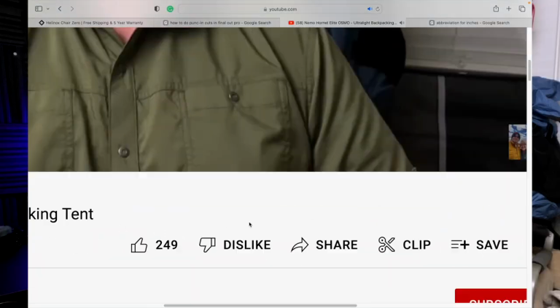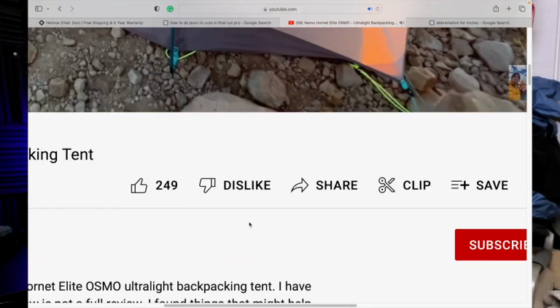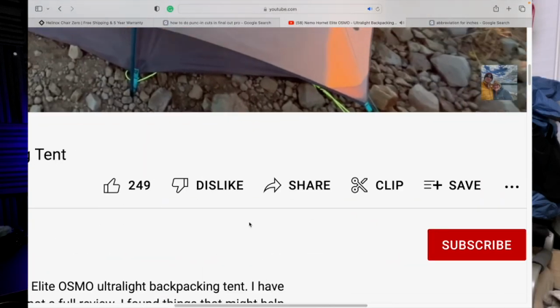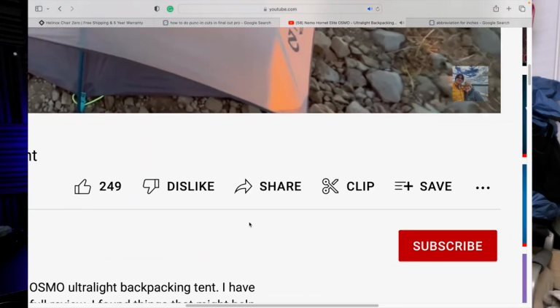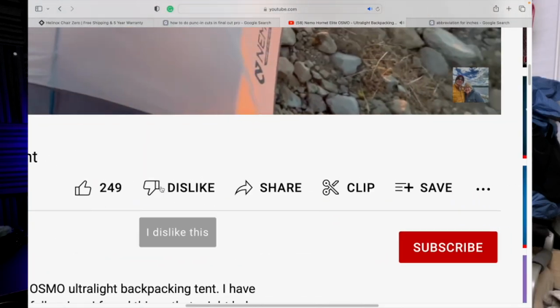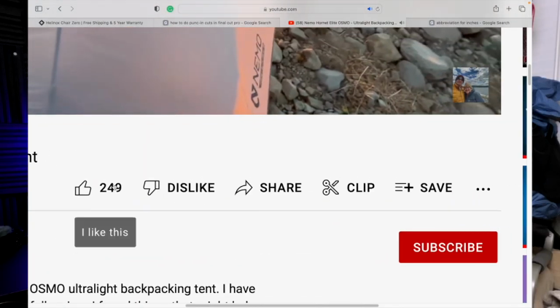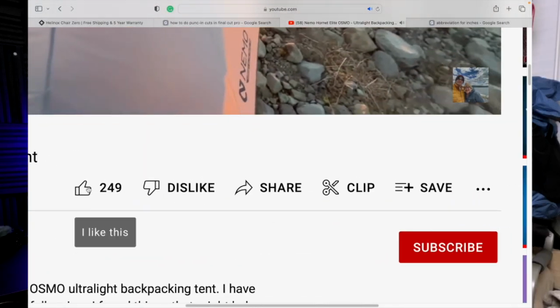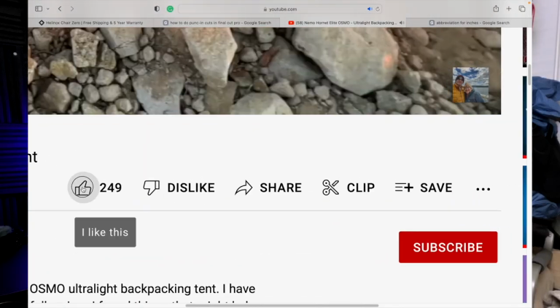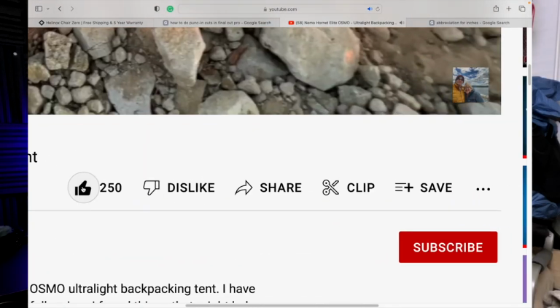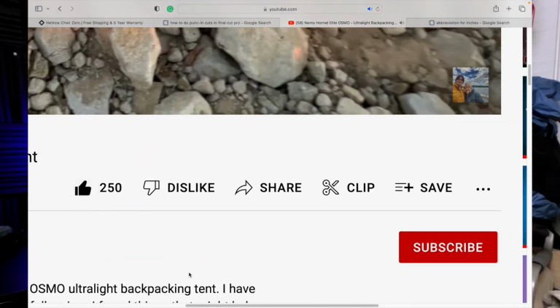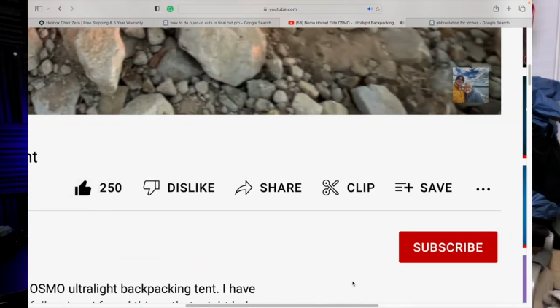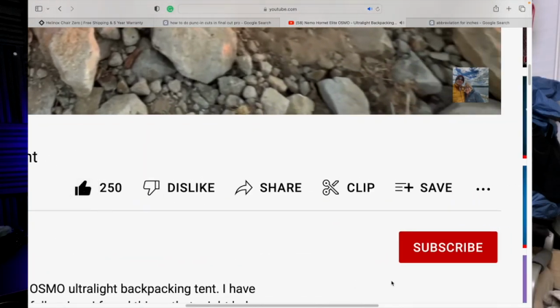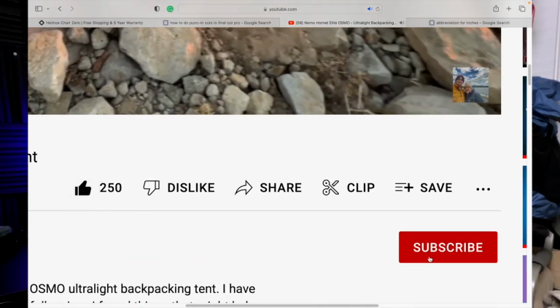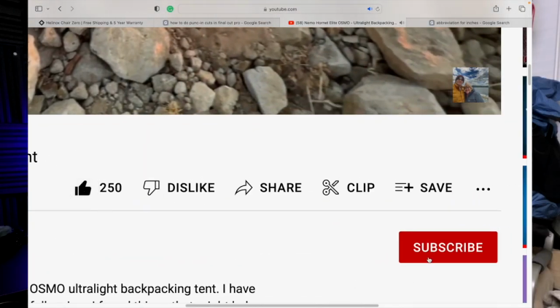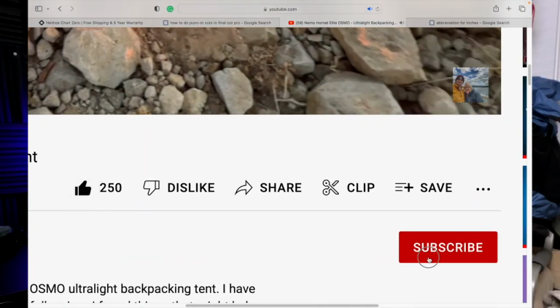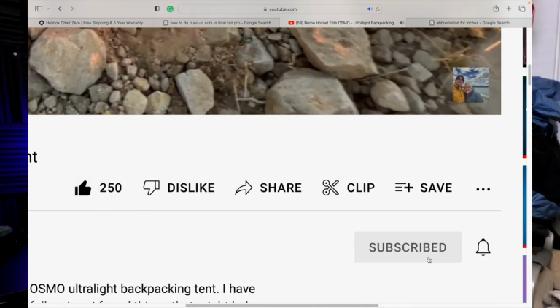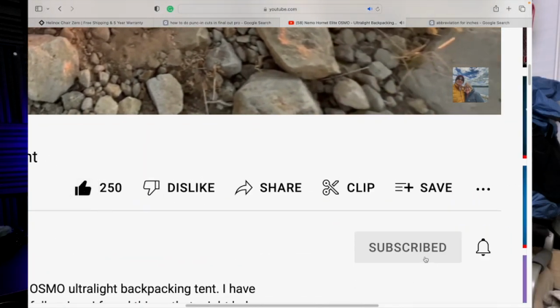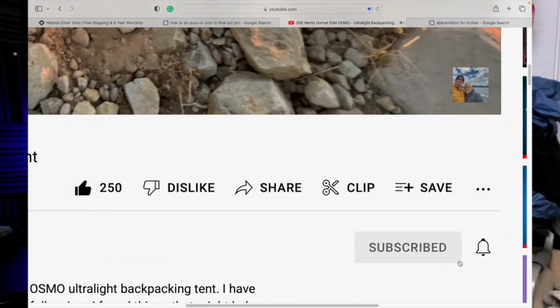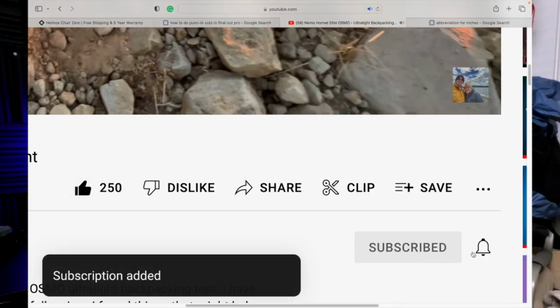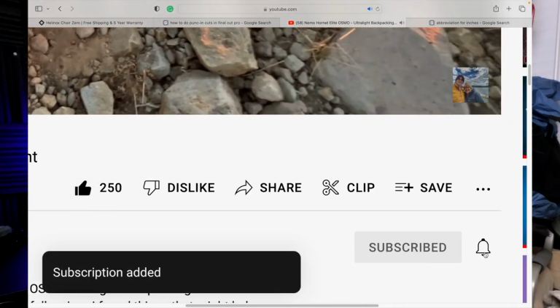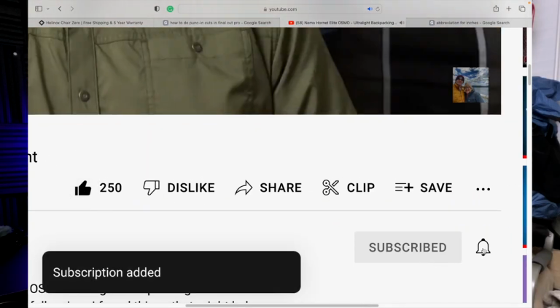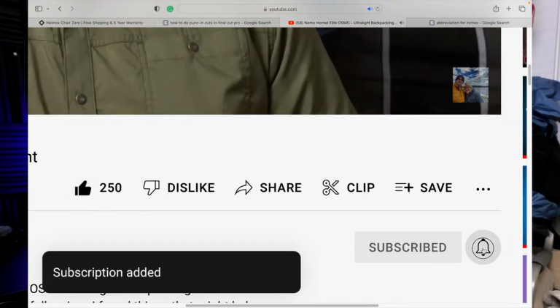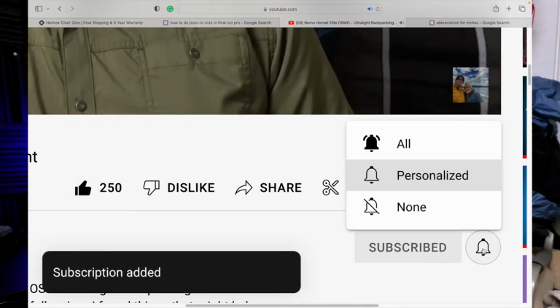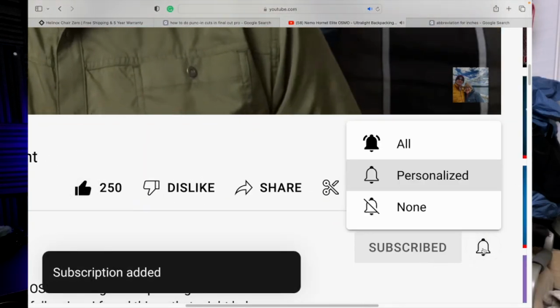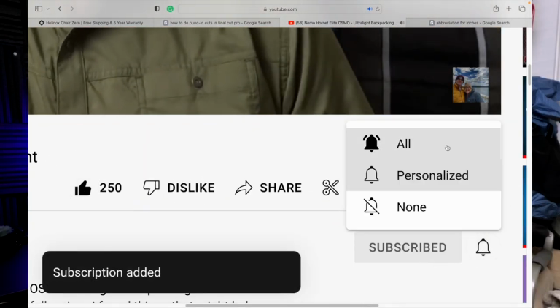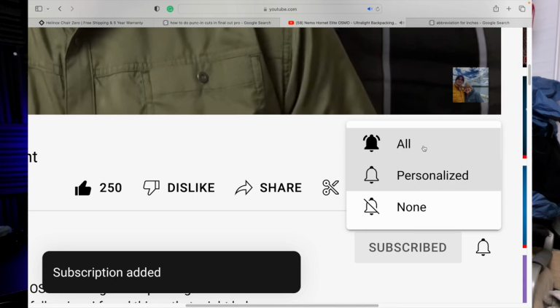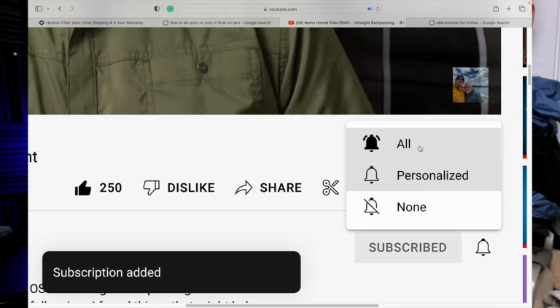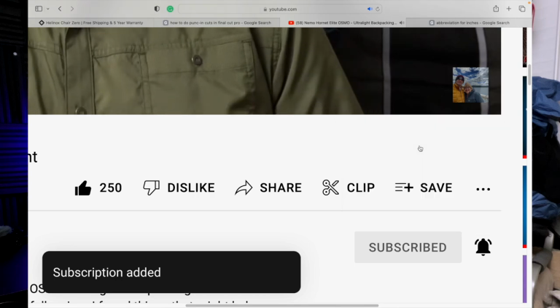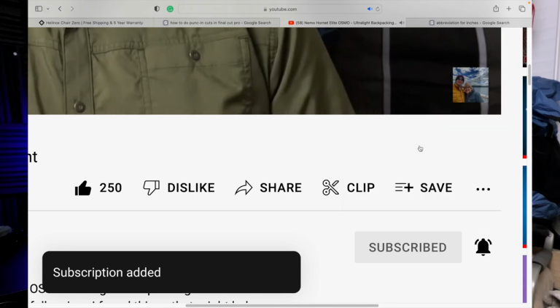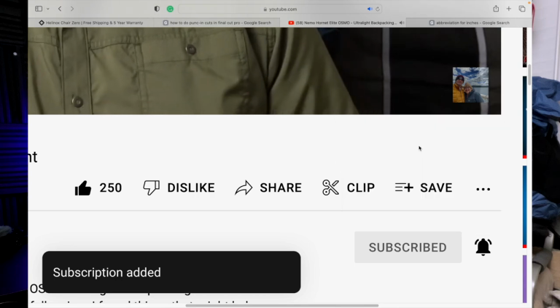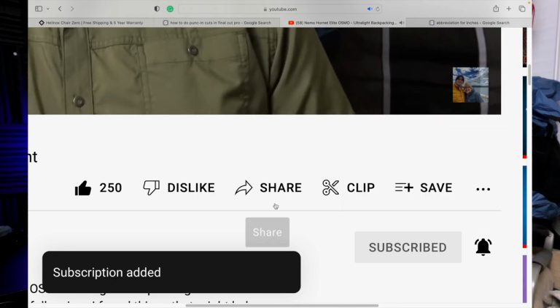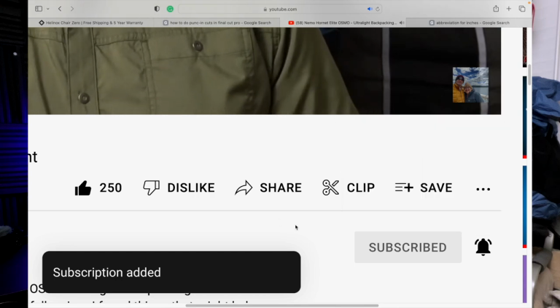Before we get into that, can you please hit that like and subscribe button so that we can get this content out to more people?